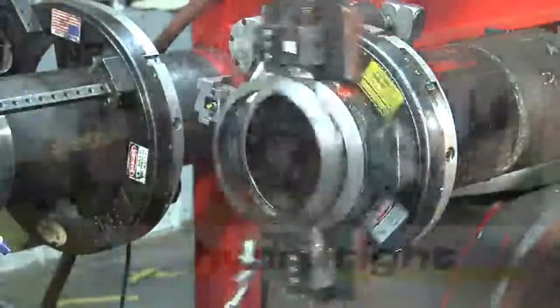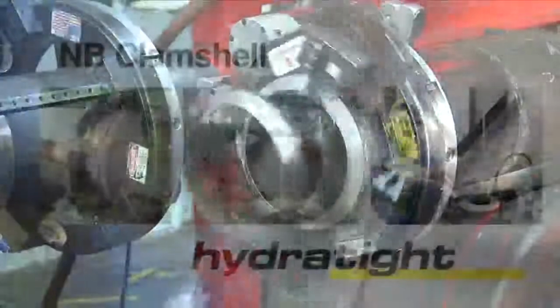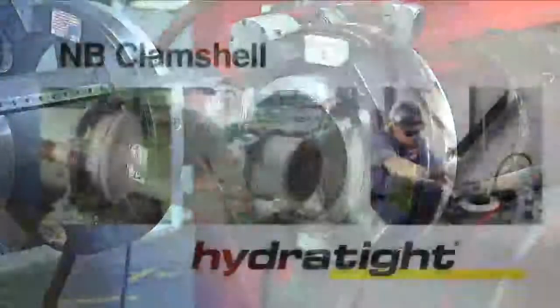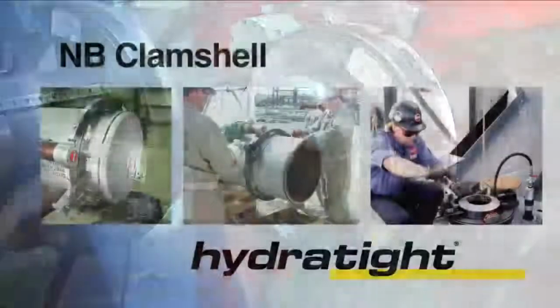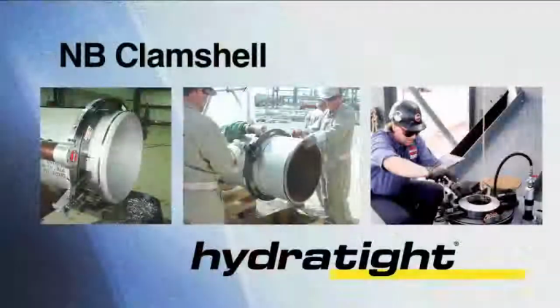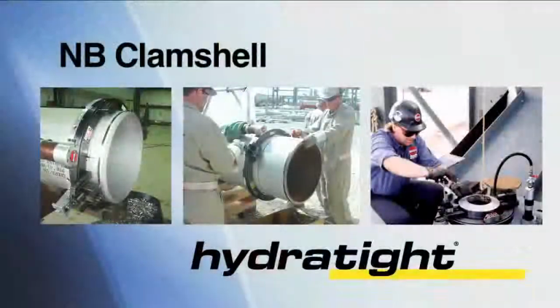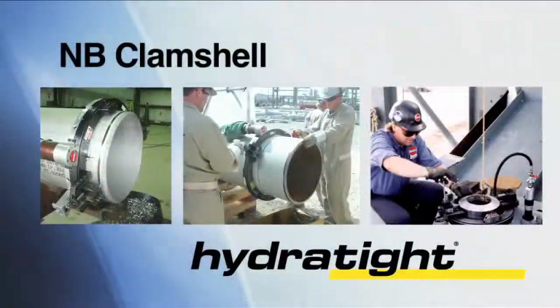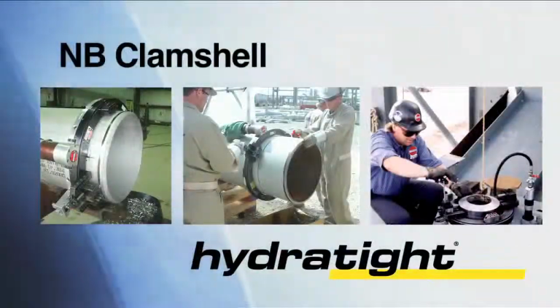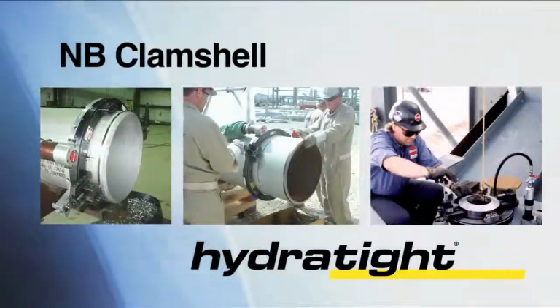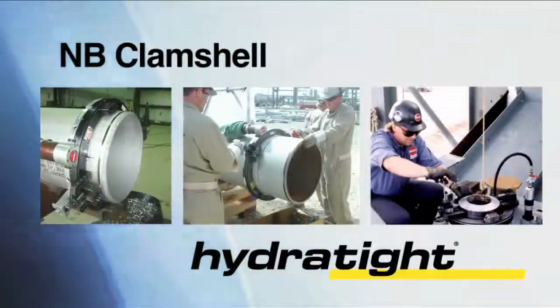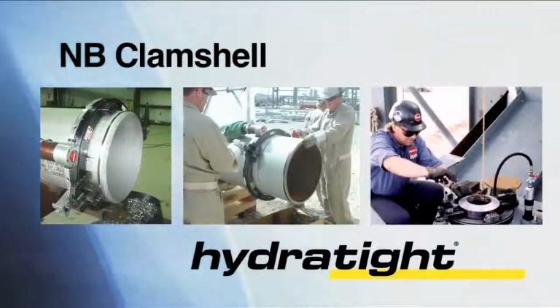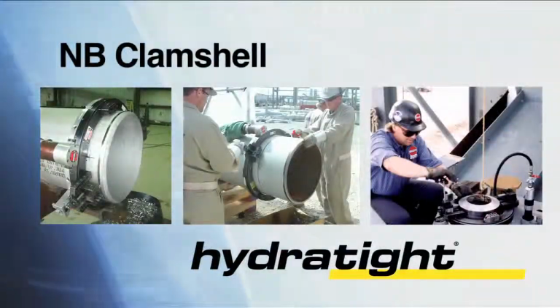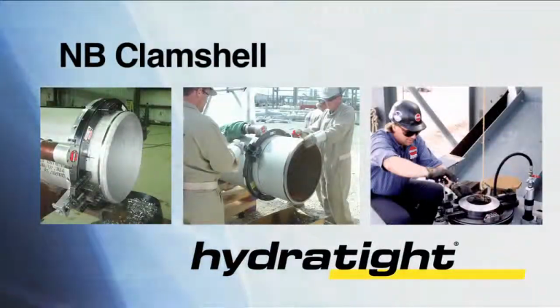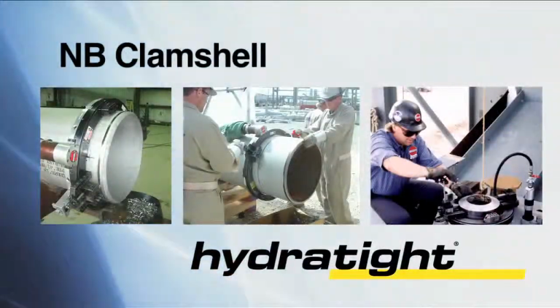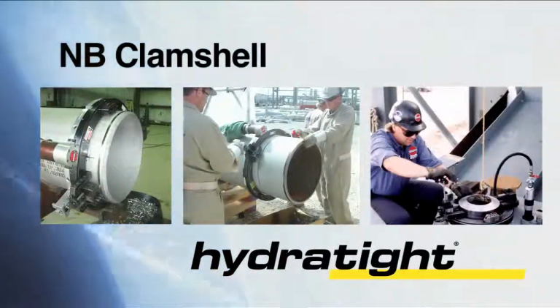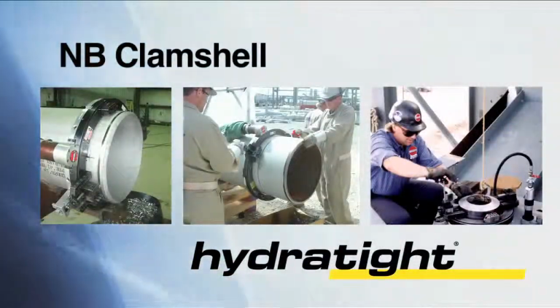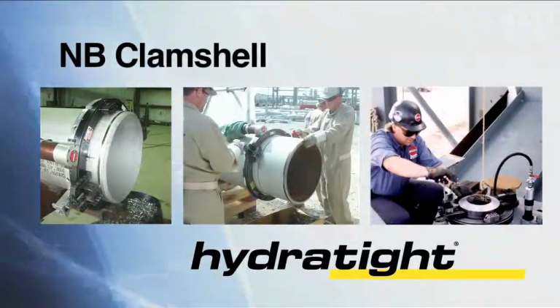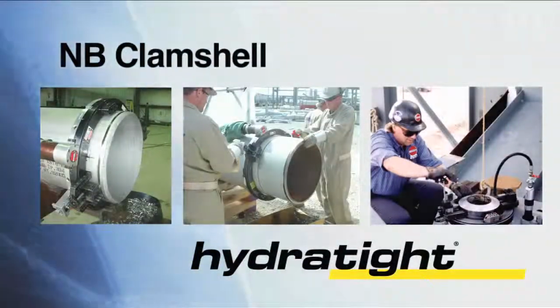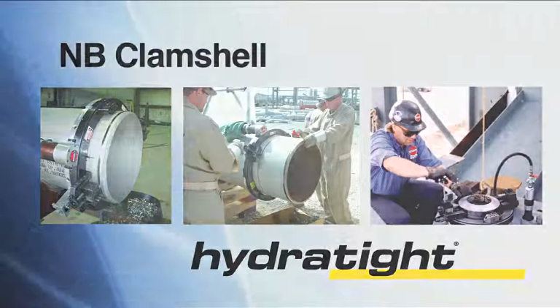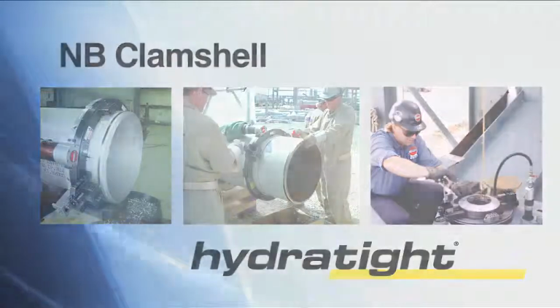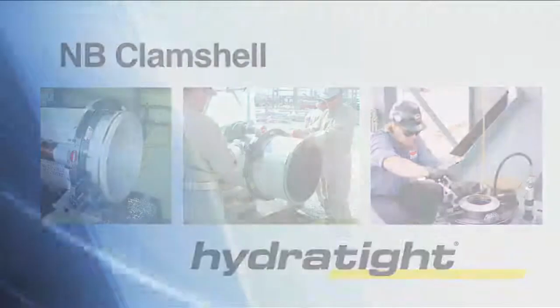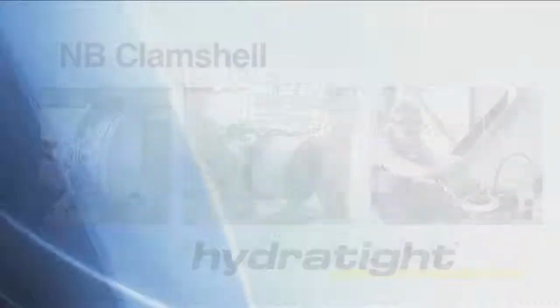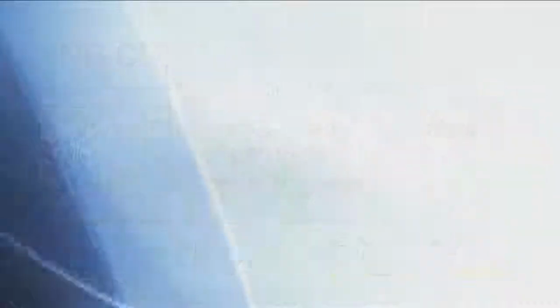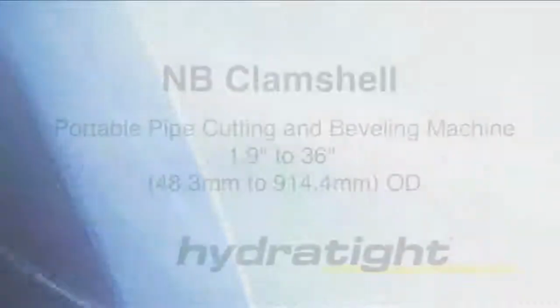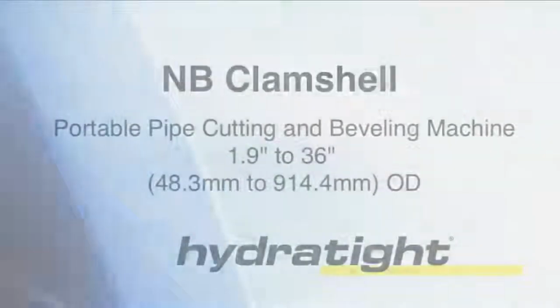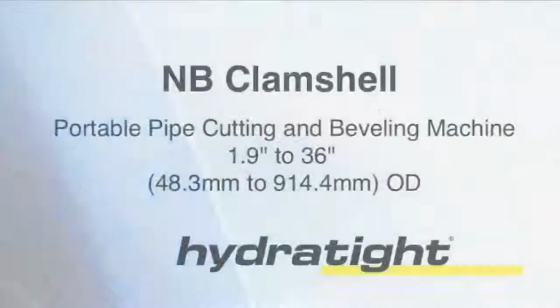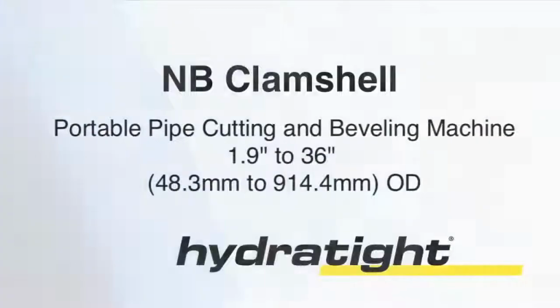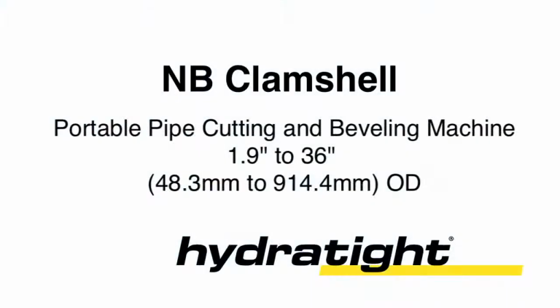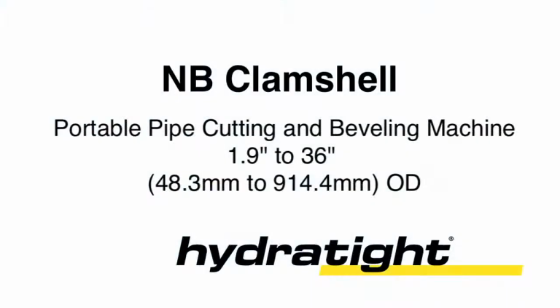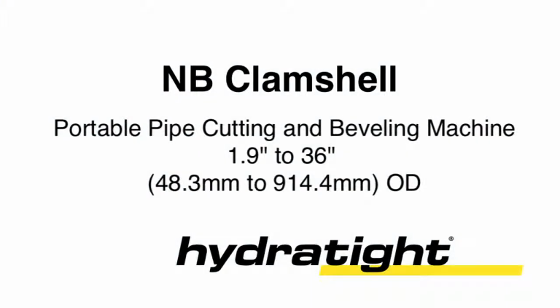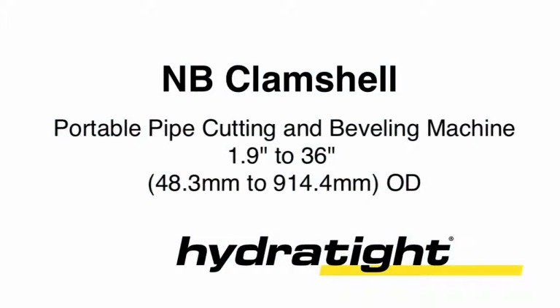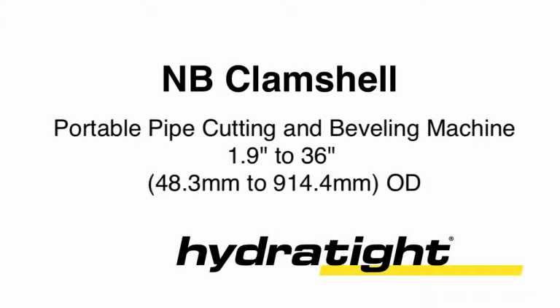The NB clamshell — another innovative tool in the lineup of portable machining solutions from HydrTite.